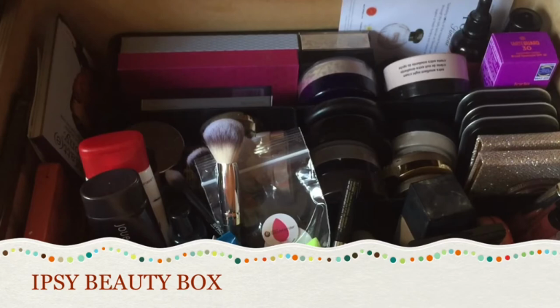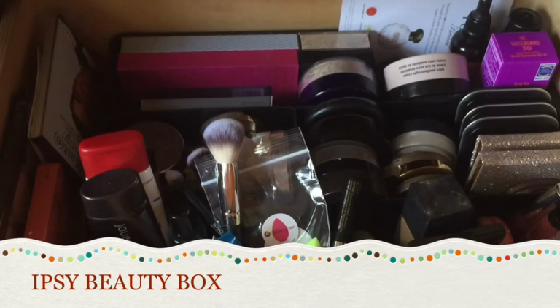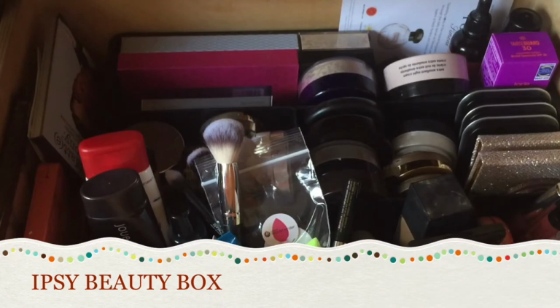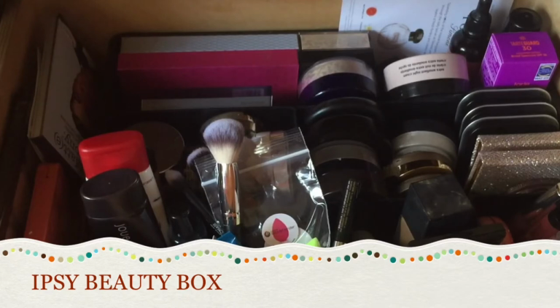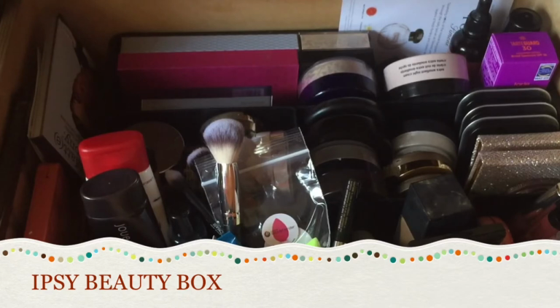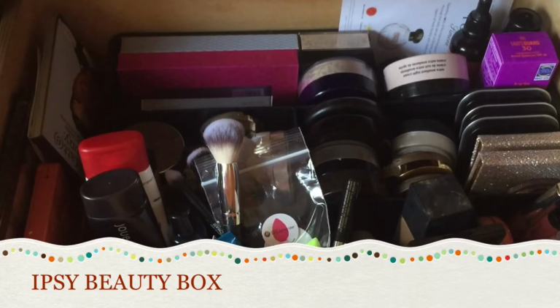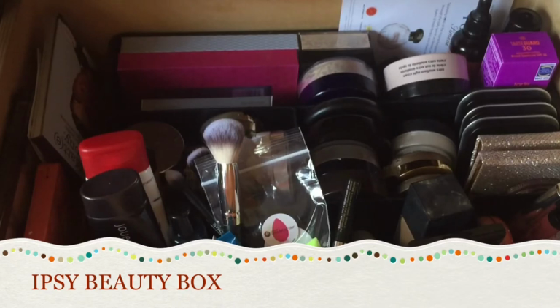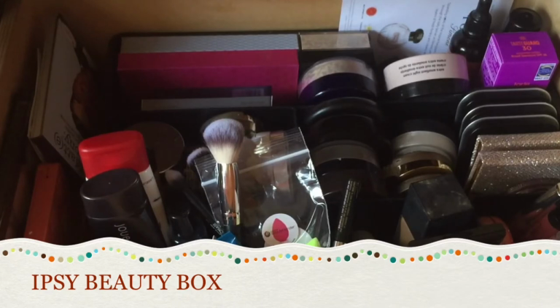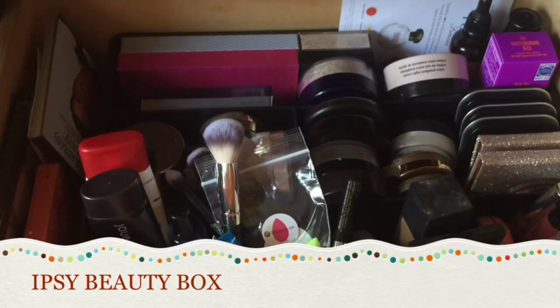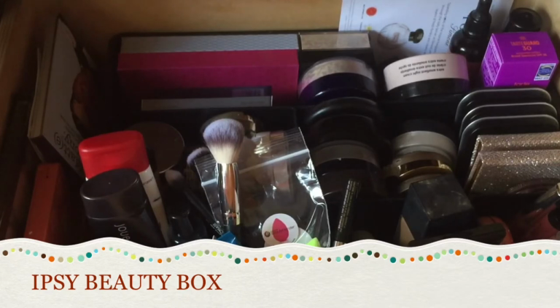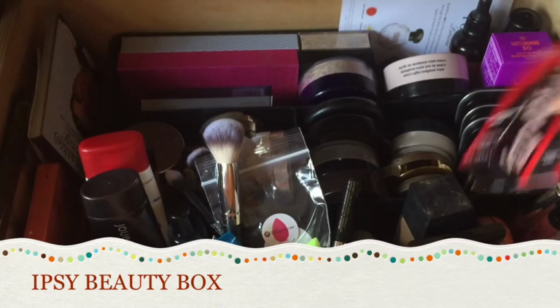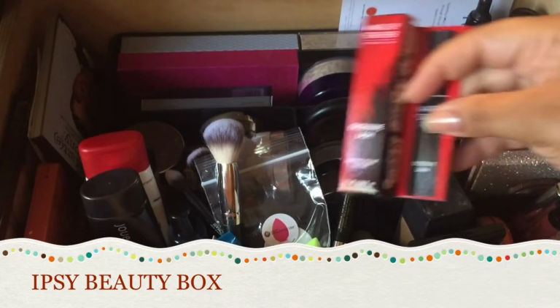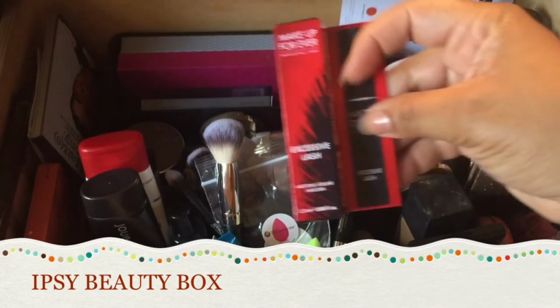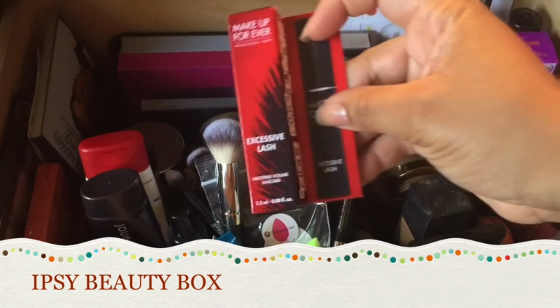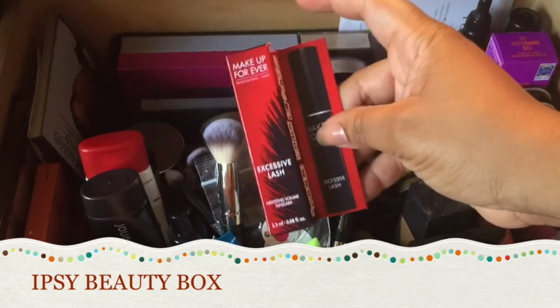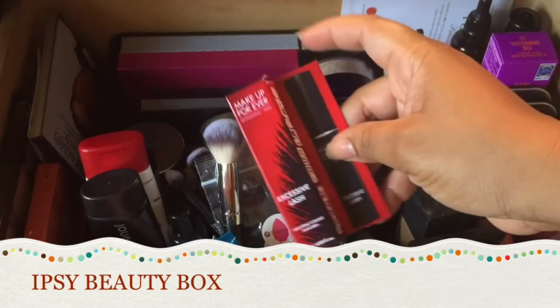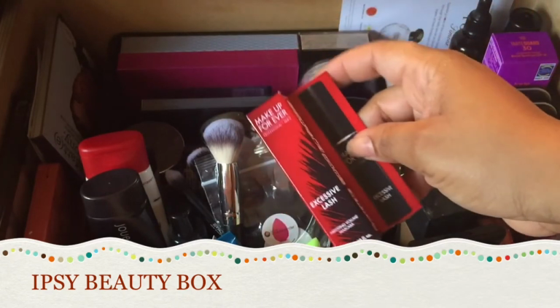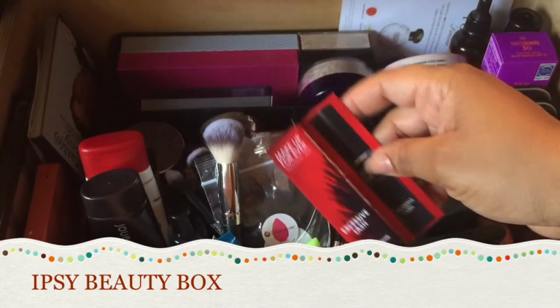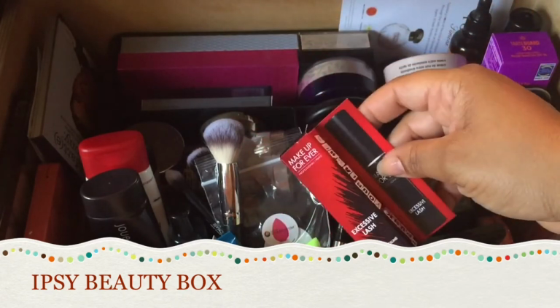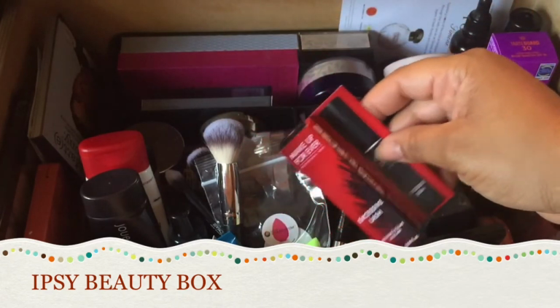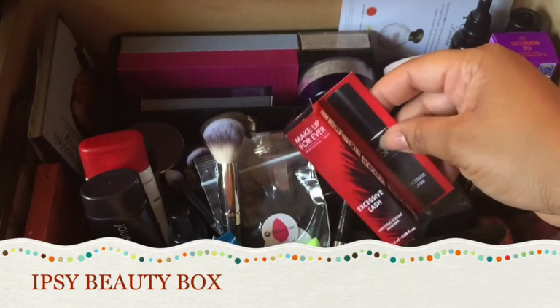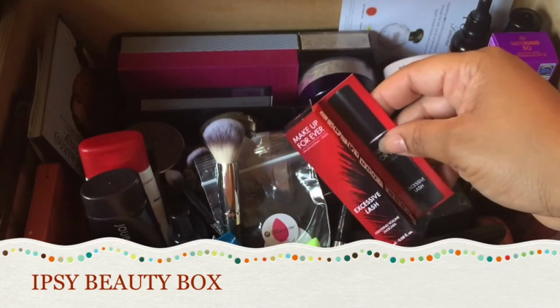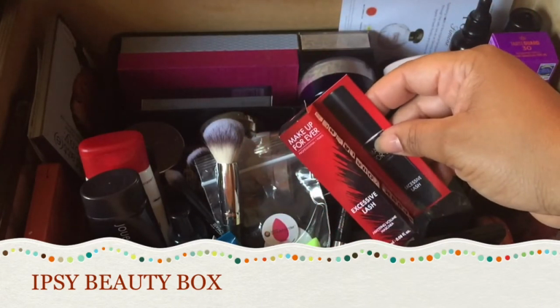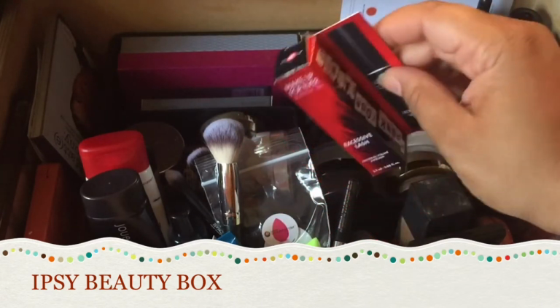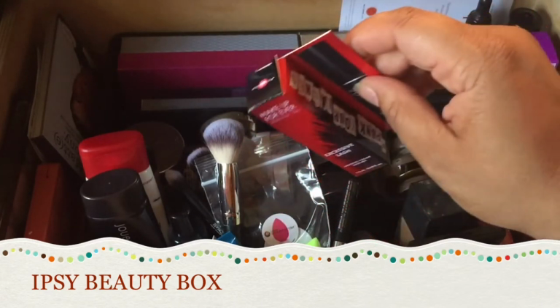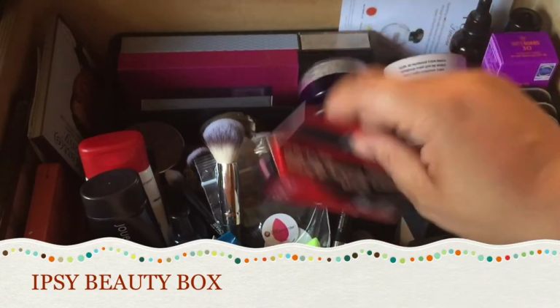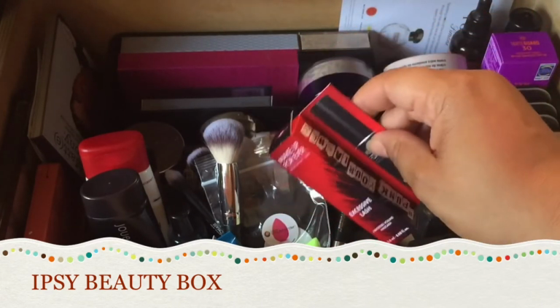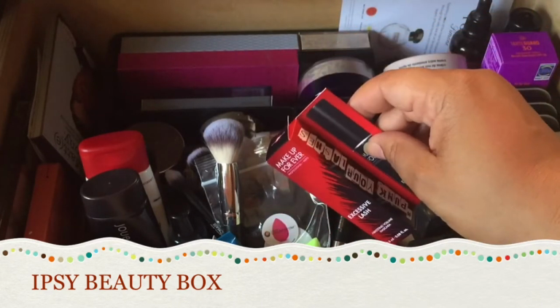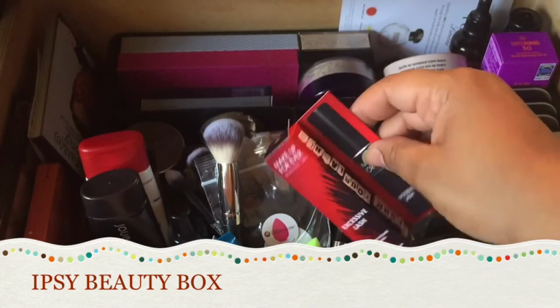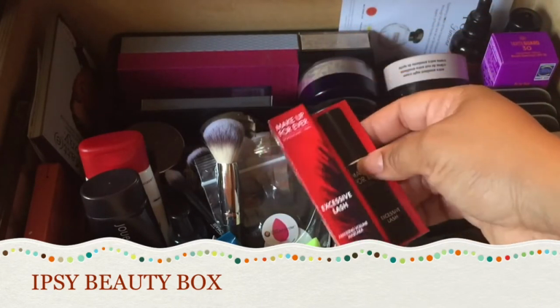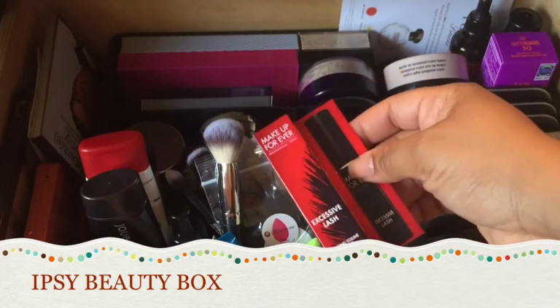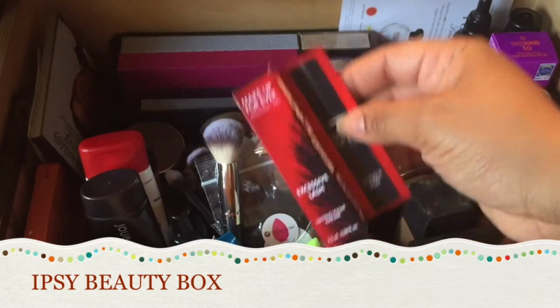I already have a mascara in here — I love this Excessive Lash mascara. I'm not going to open the new one since I don't need it right now.